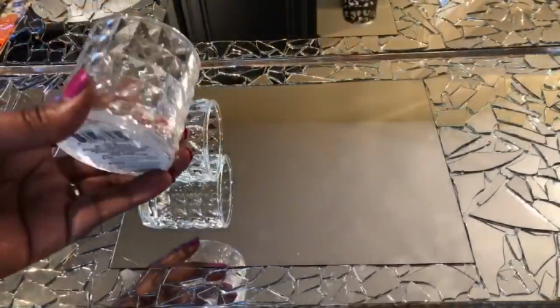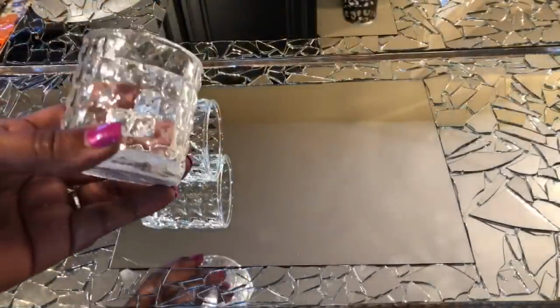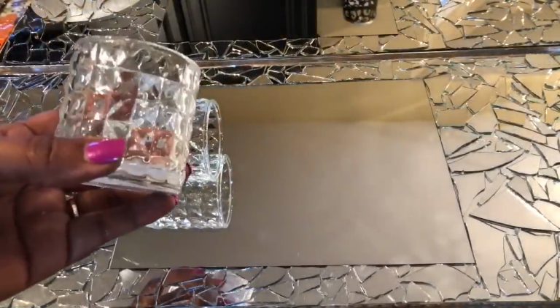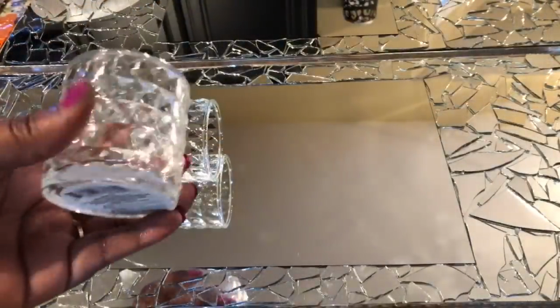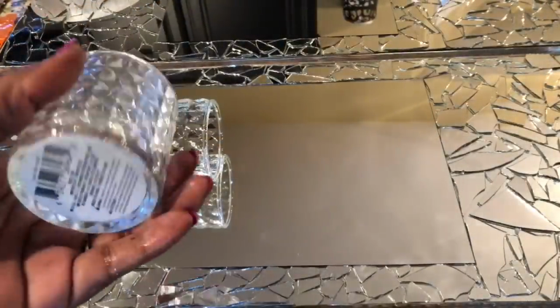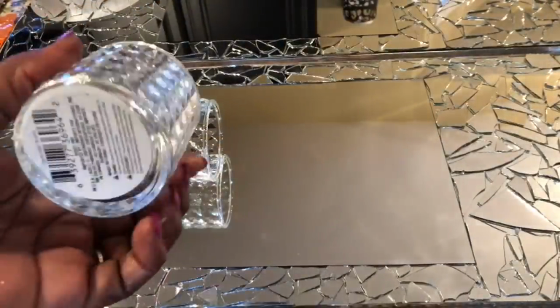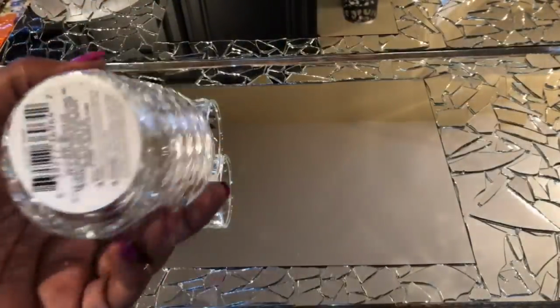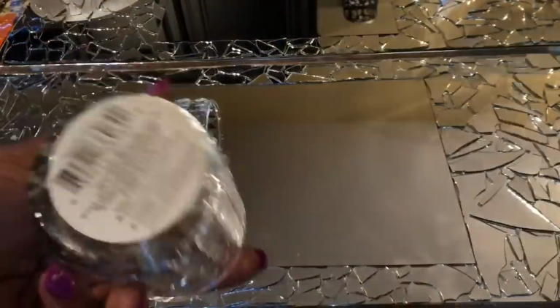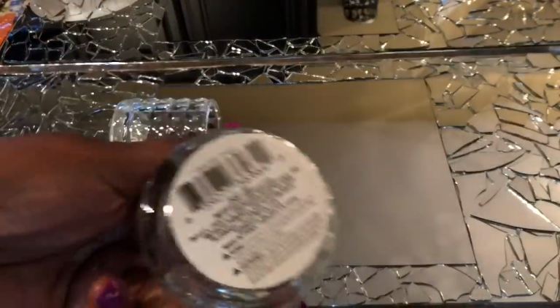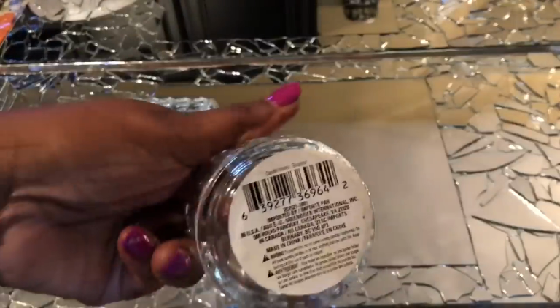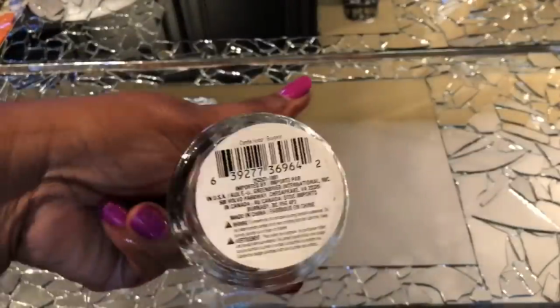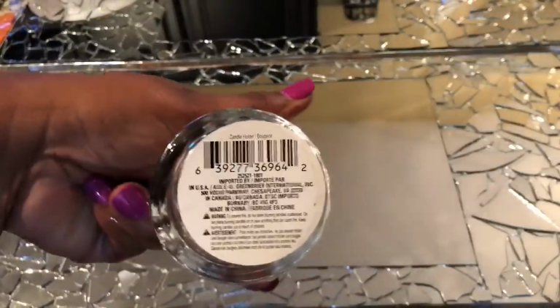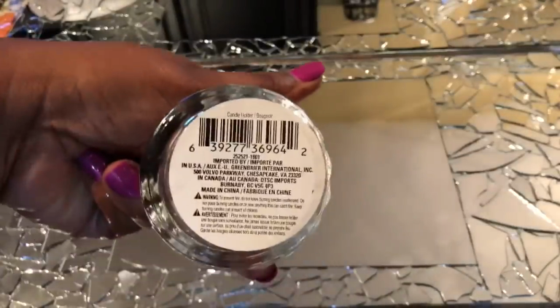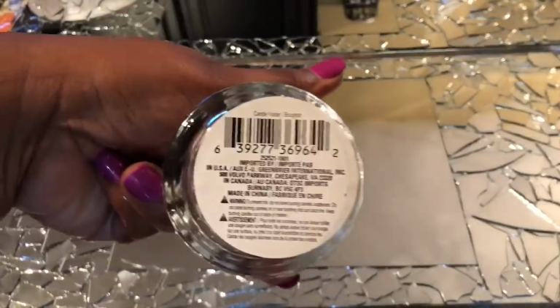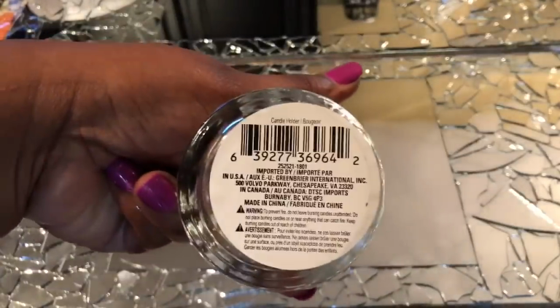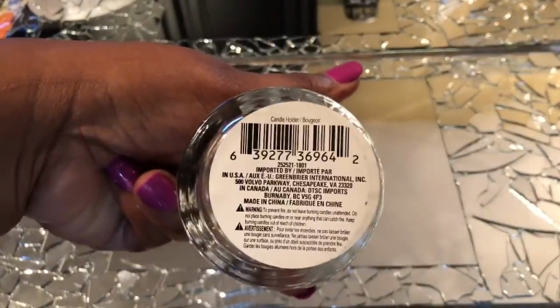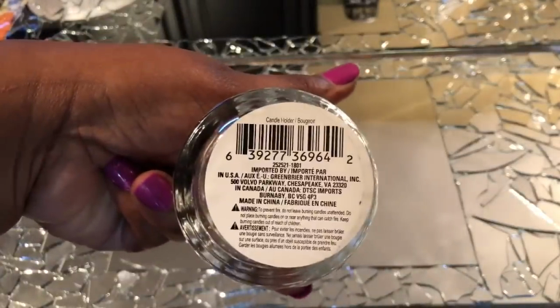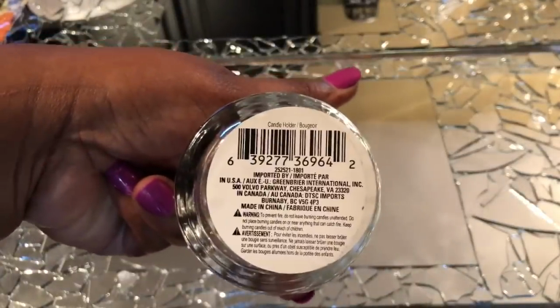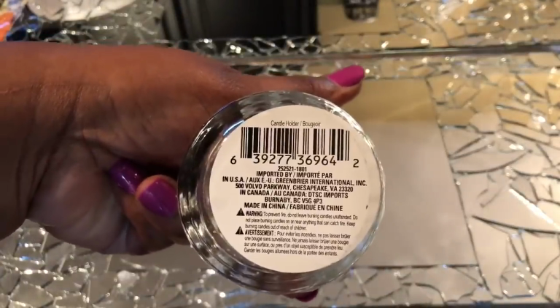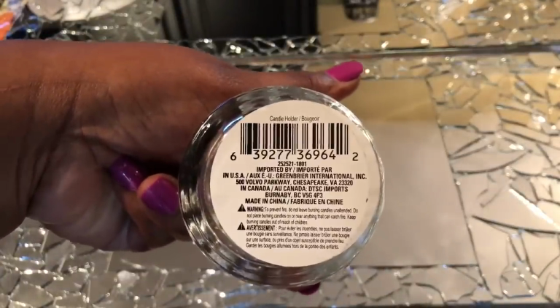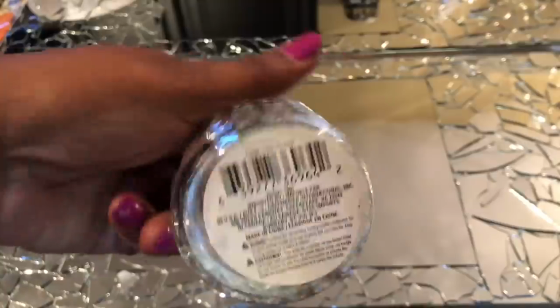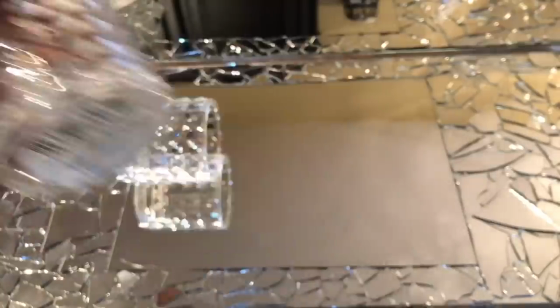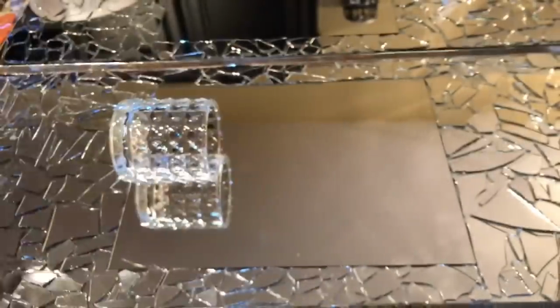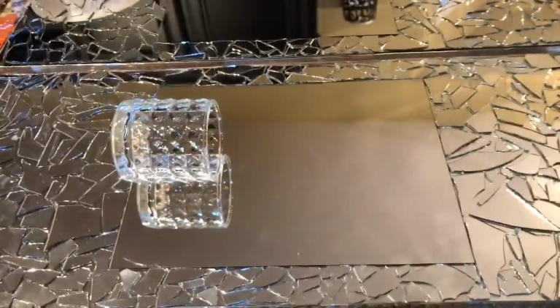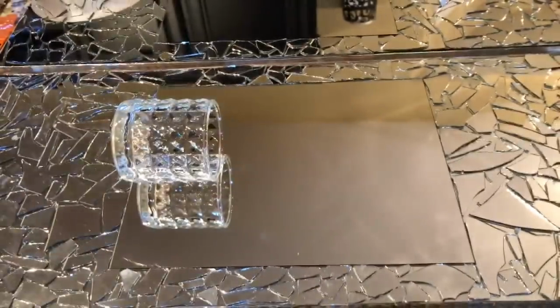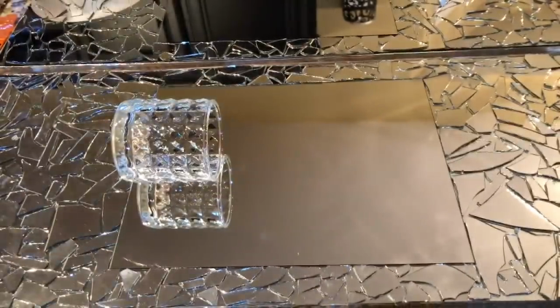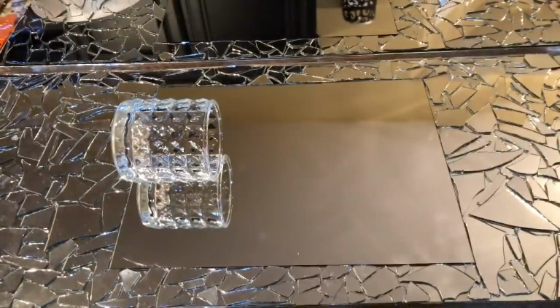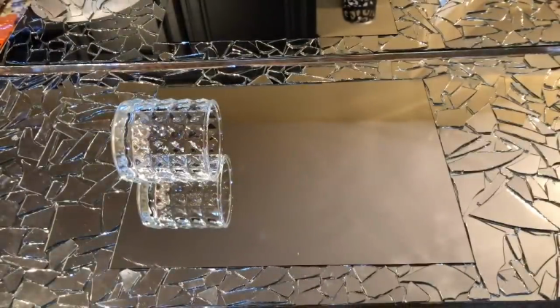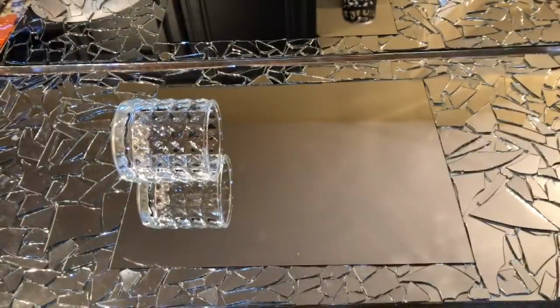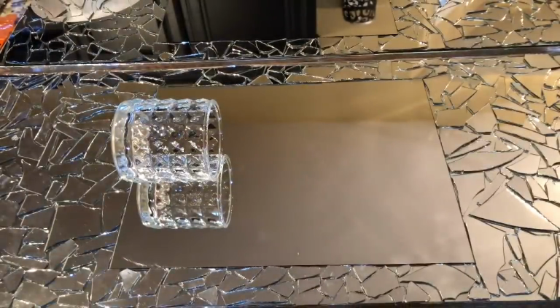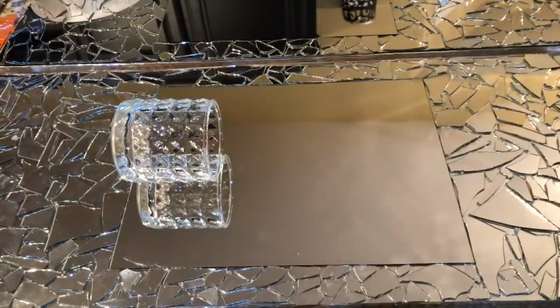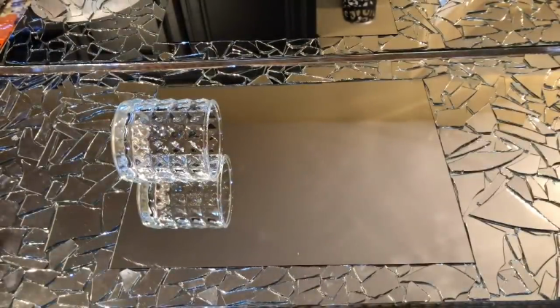I then used a generous amount of the E6000 to attach my glass candle holders, and I then allowed both pieces to dry overnight.